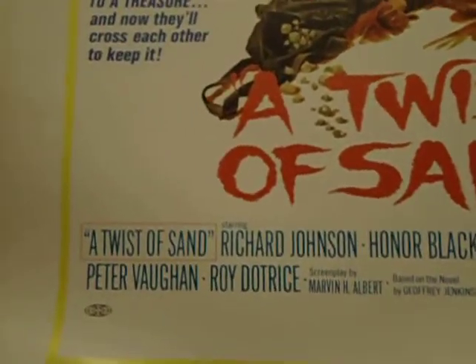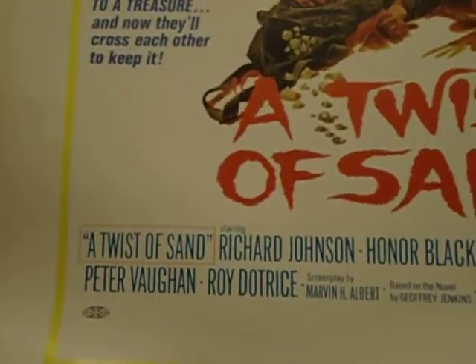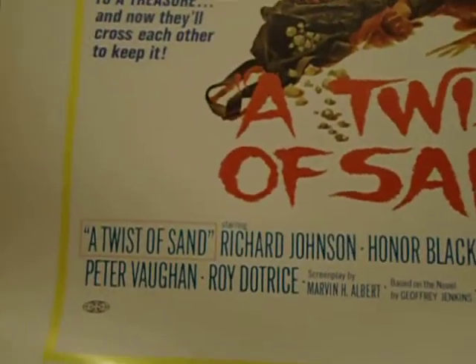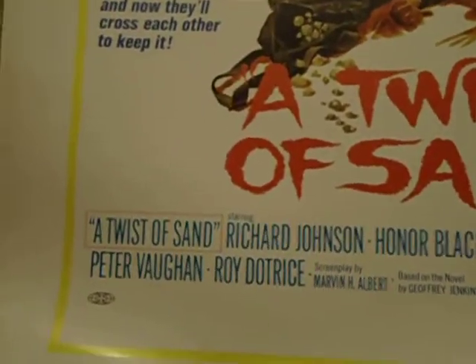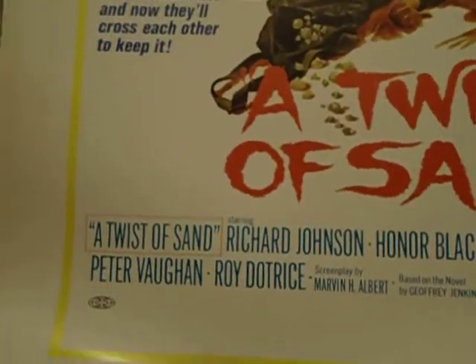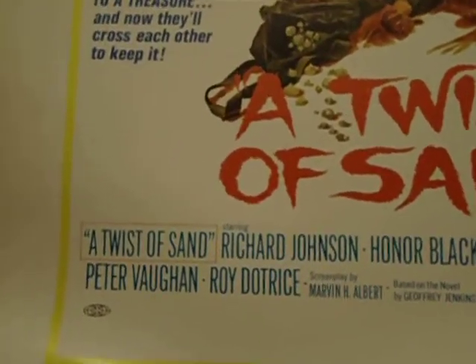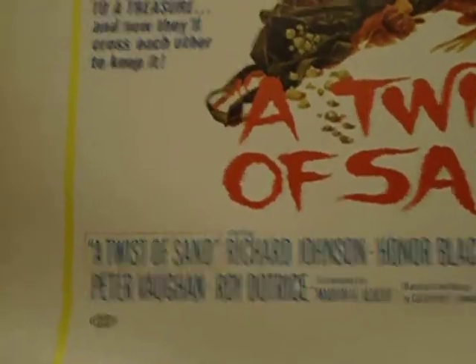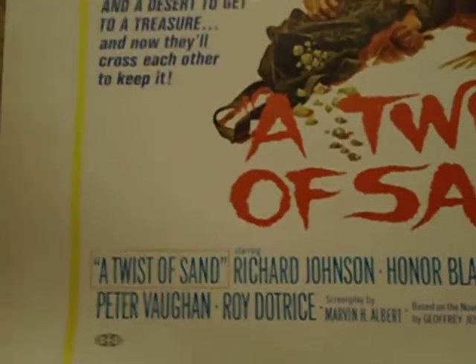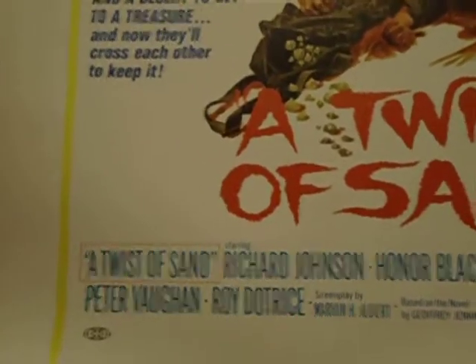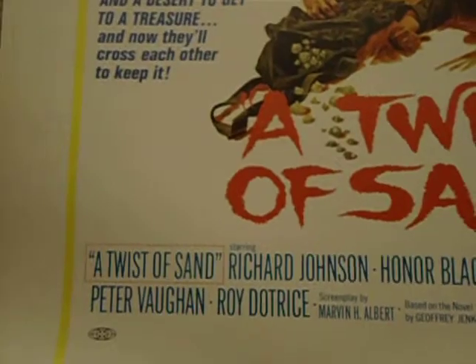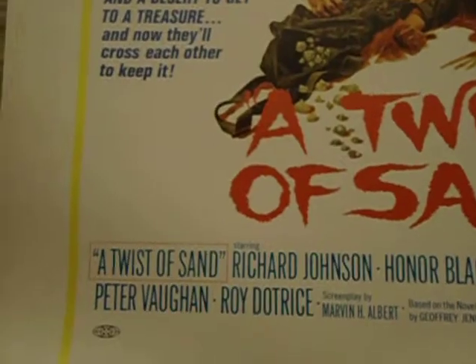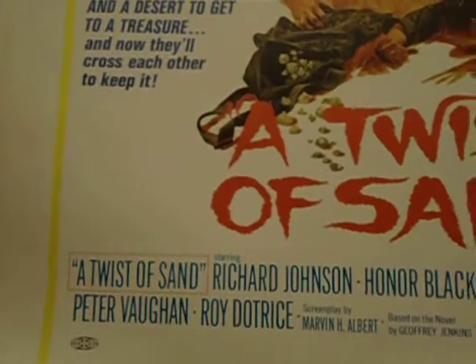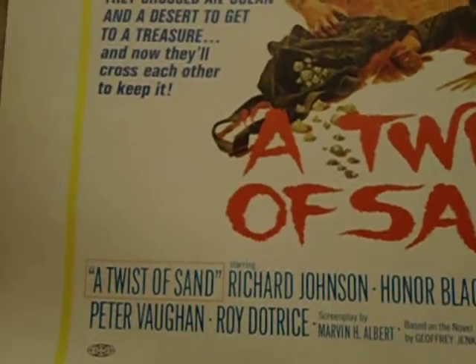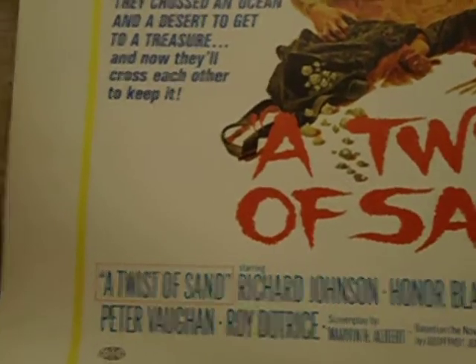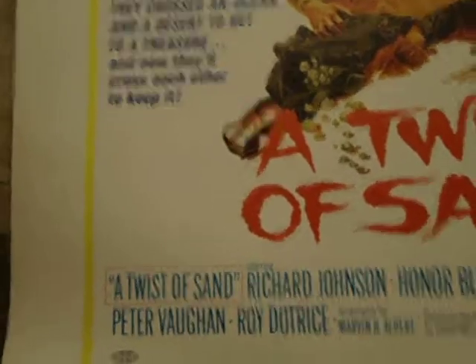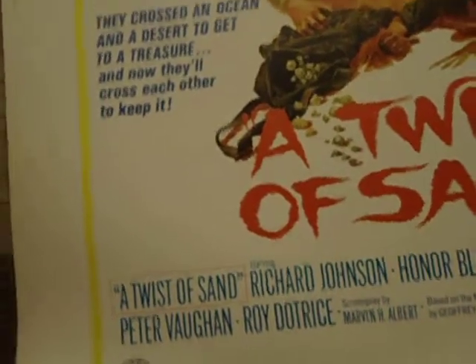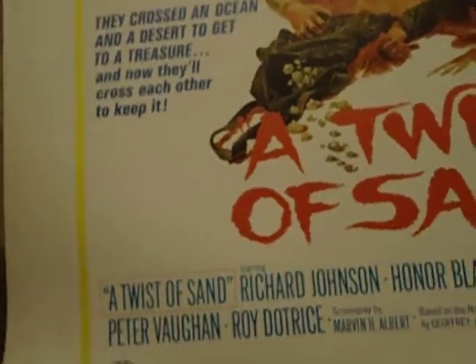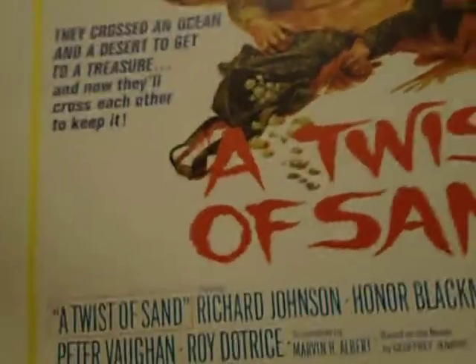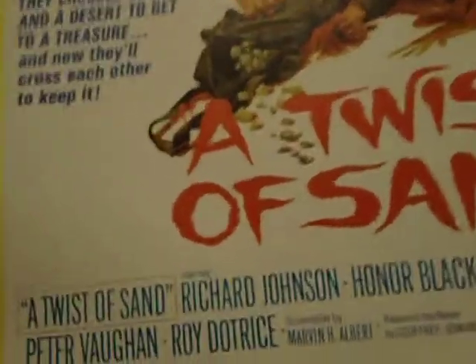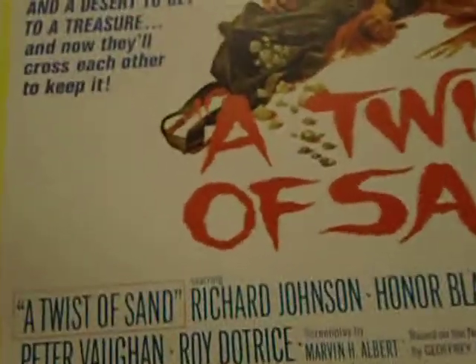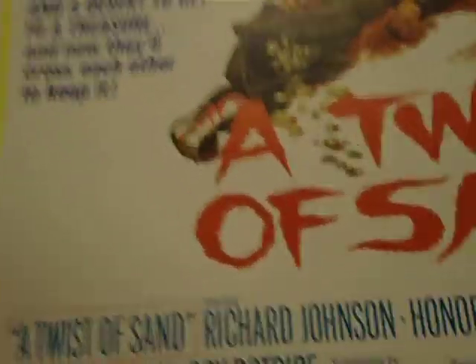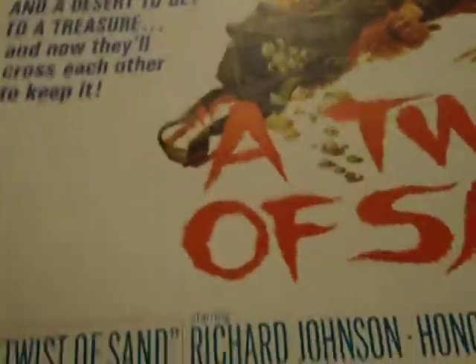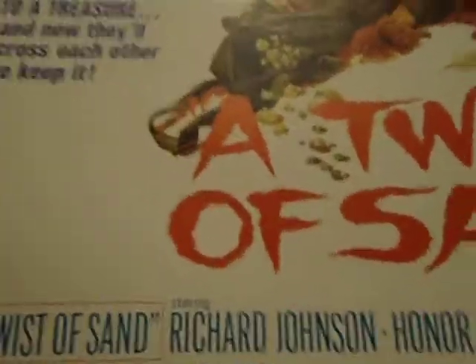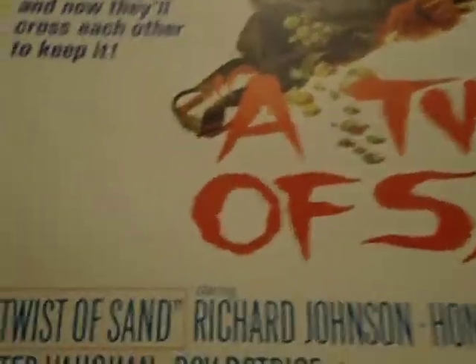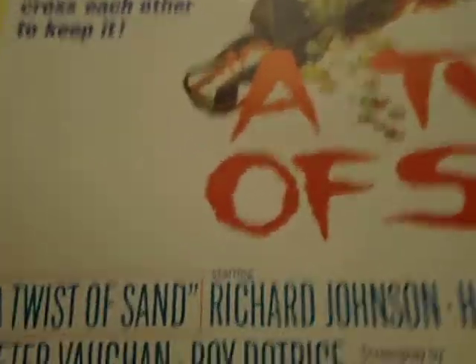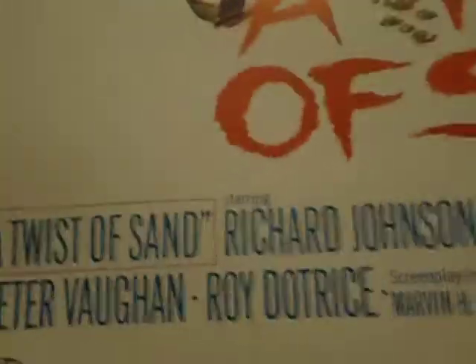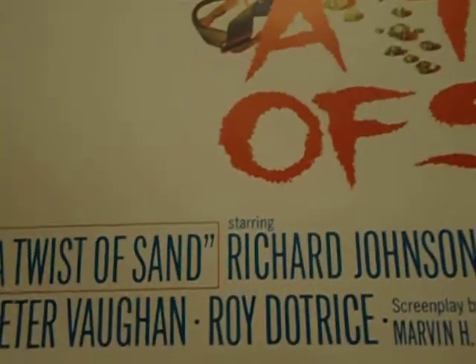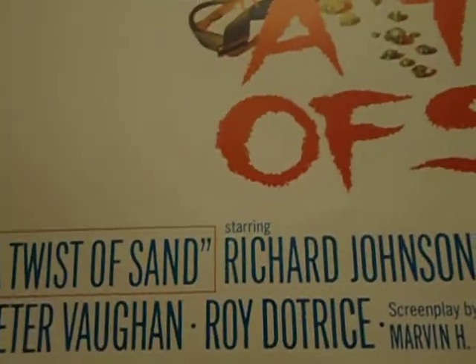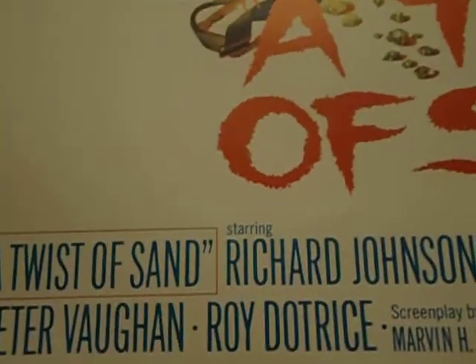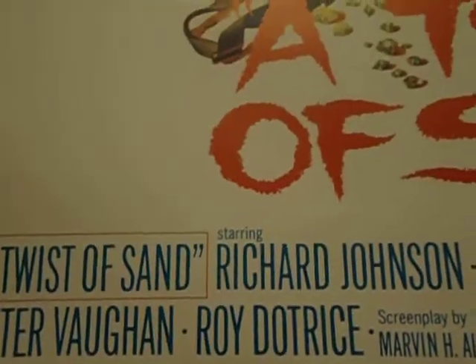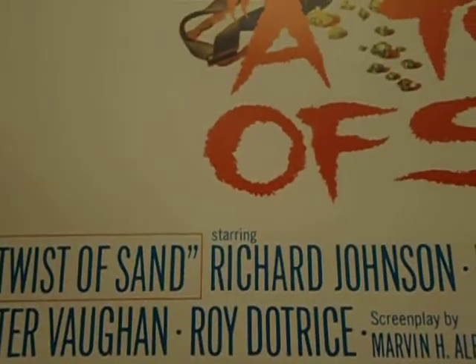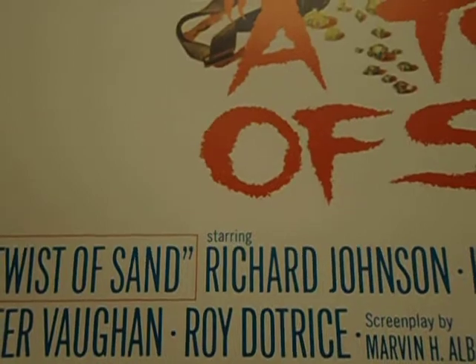I've actually never seen this film, but I'll keep my eye out for it eventually if it ever pops up, because it's got Richard Johnson in it.